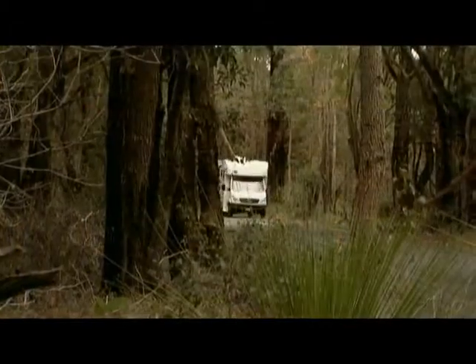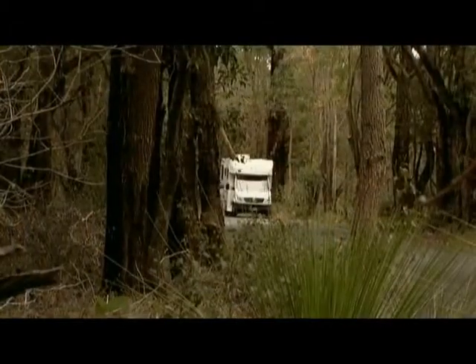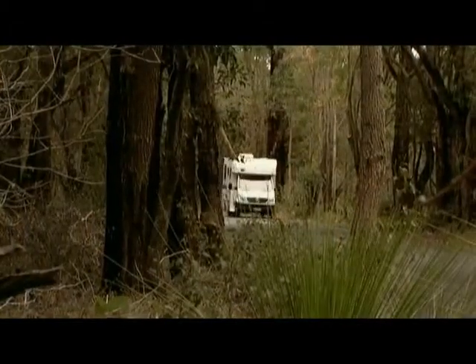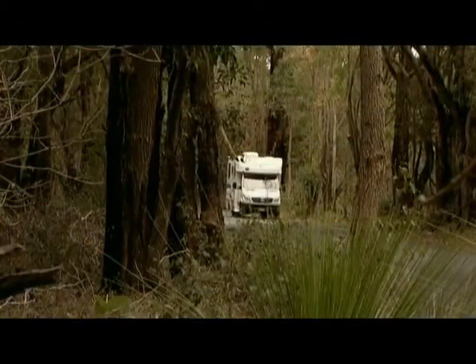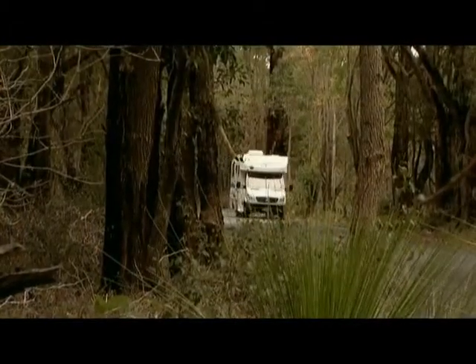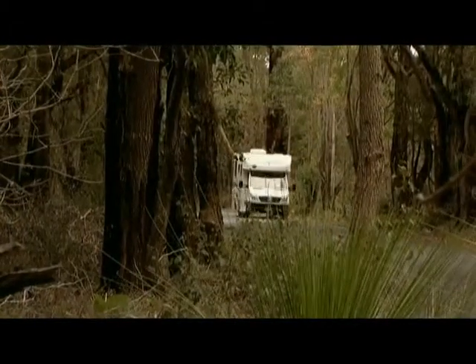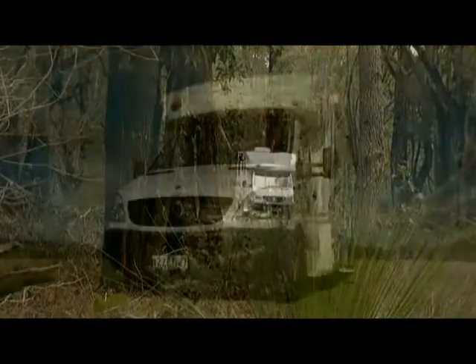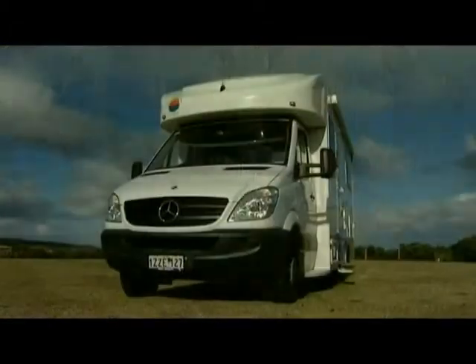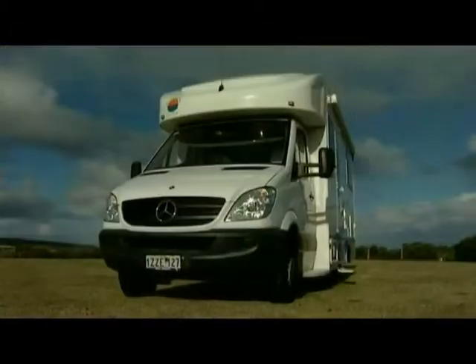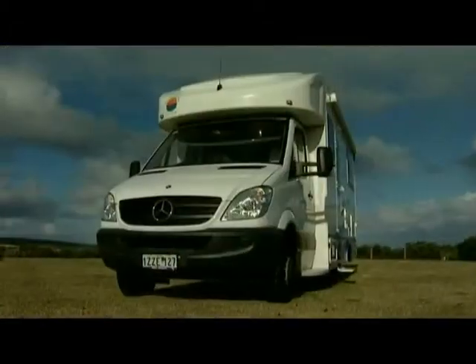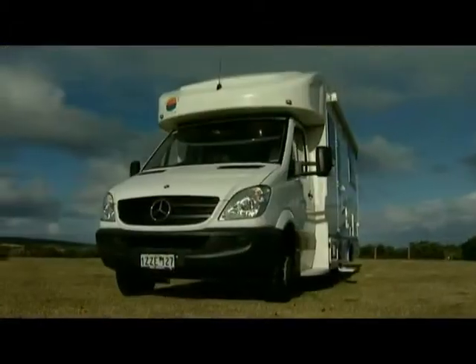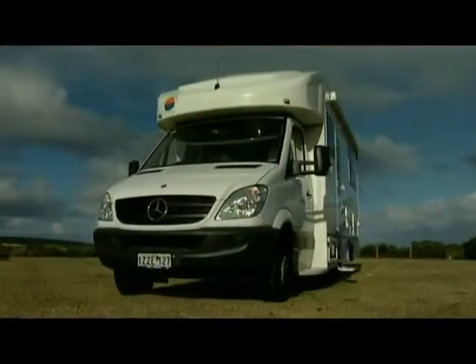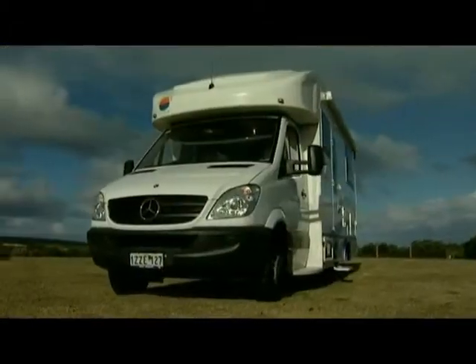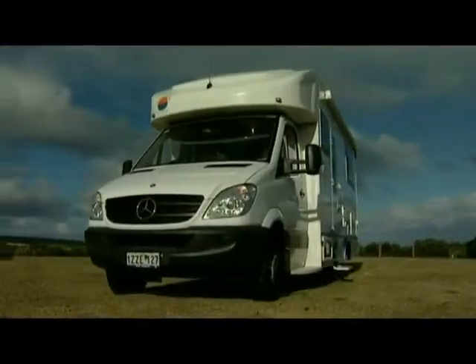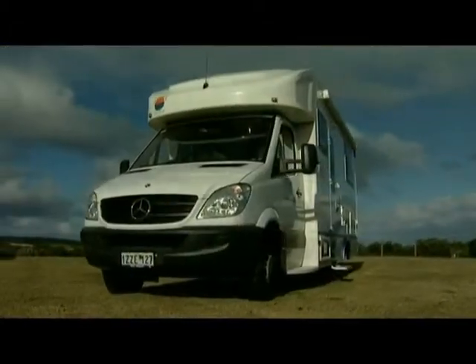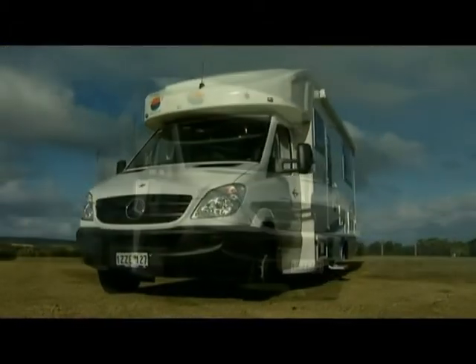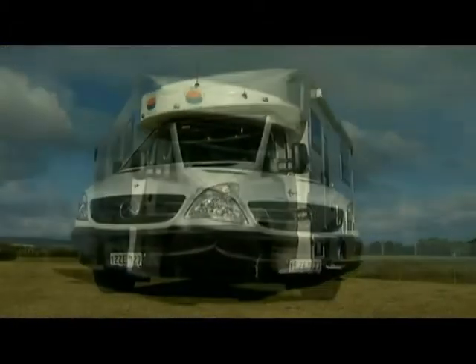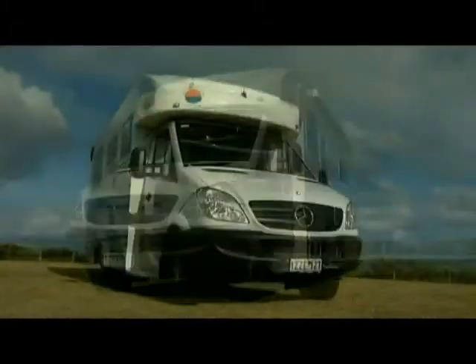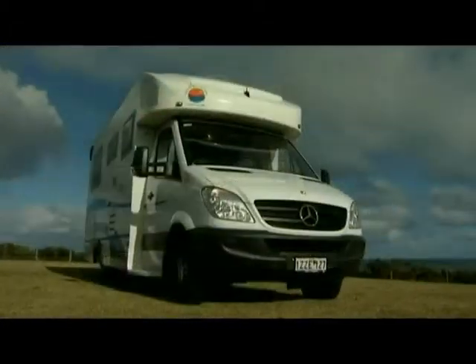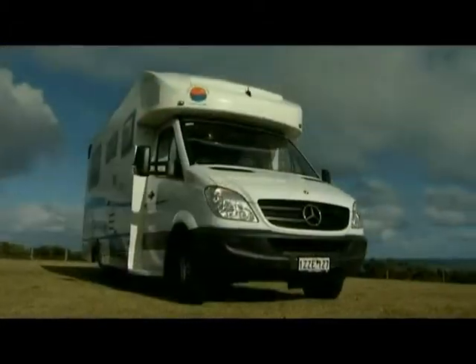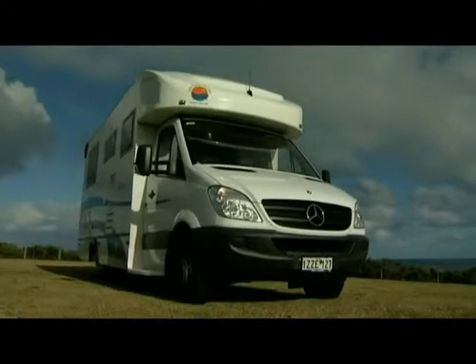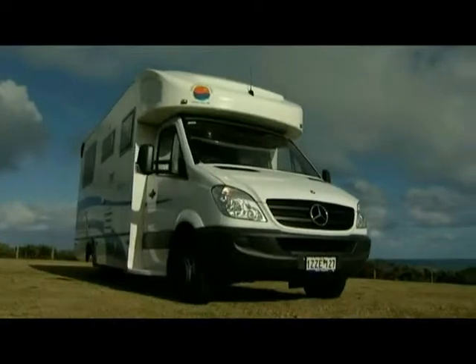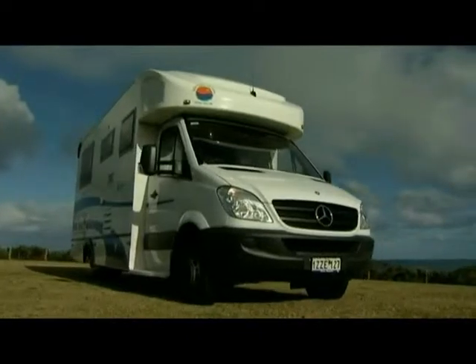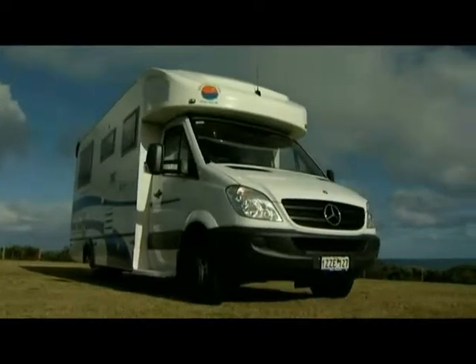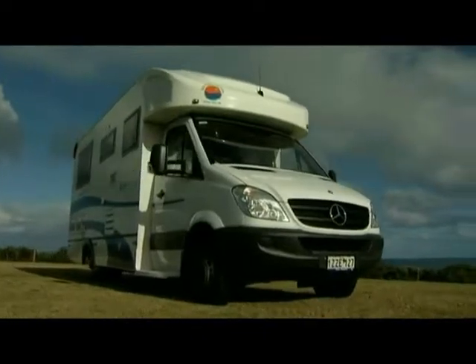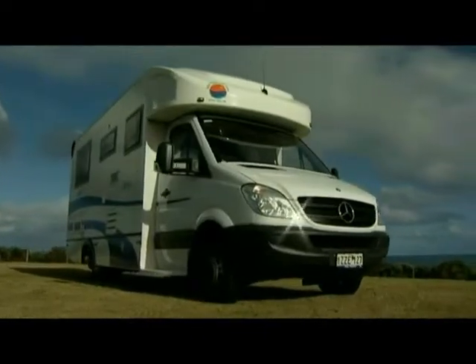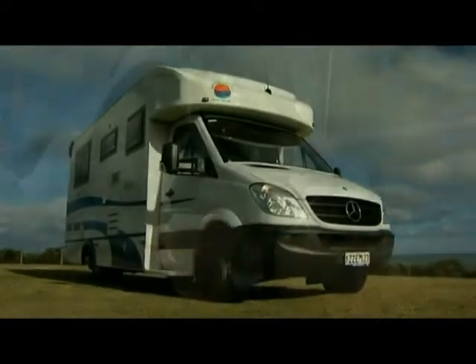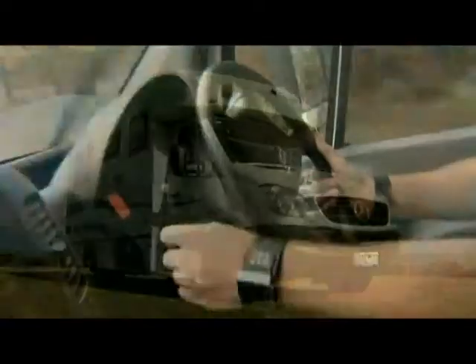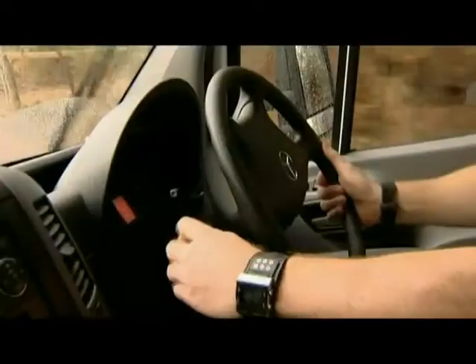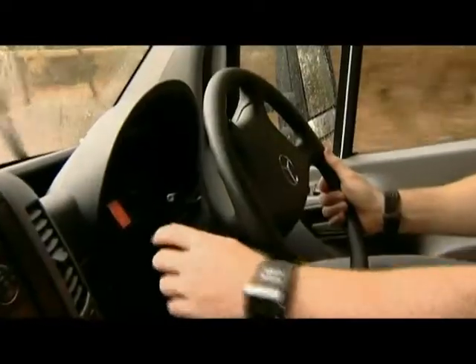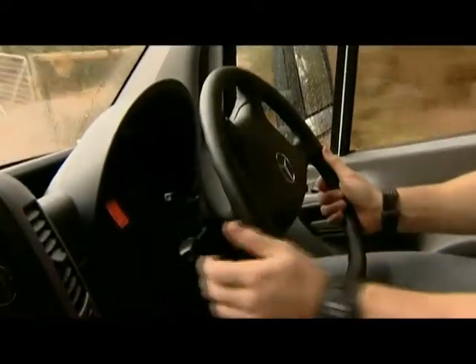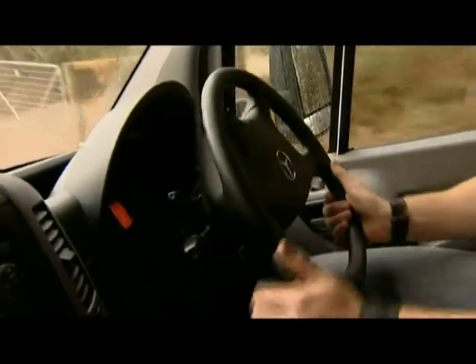Motorhomes aren't really expensive when you work out how much you save on accommodation. And best of all, it makes you the skipper of your very own adventure.